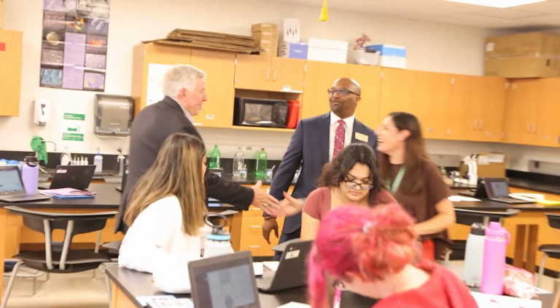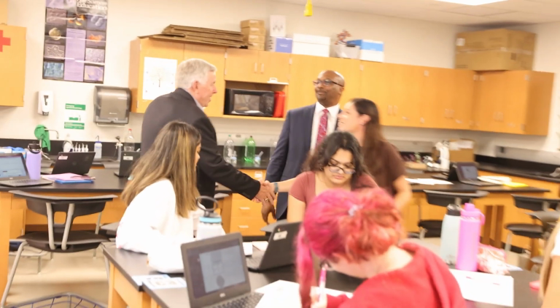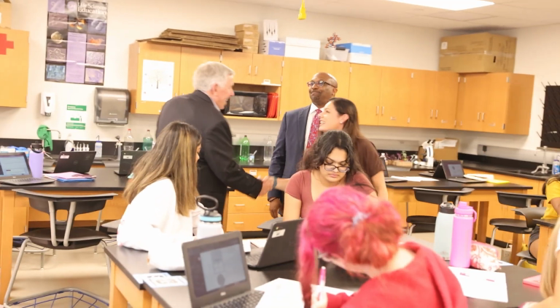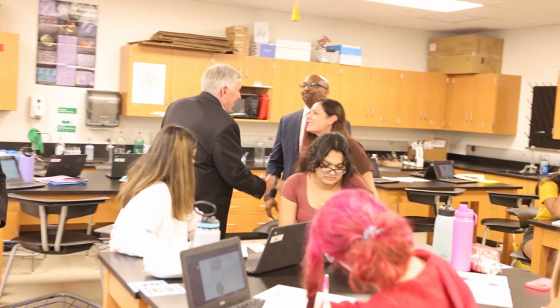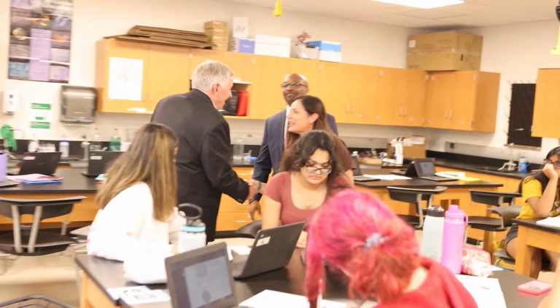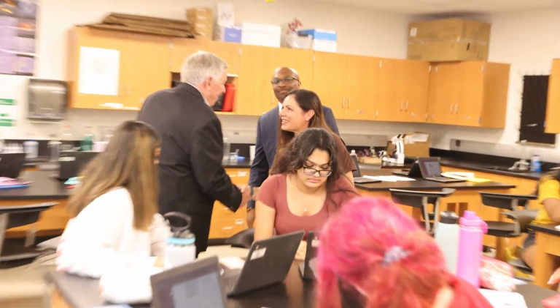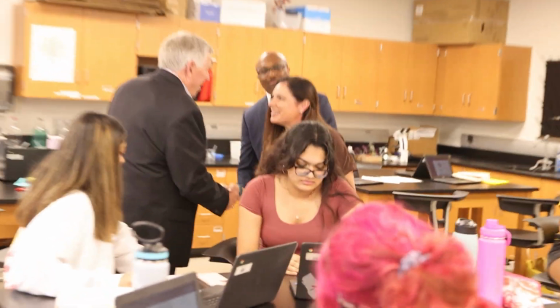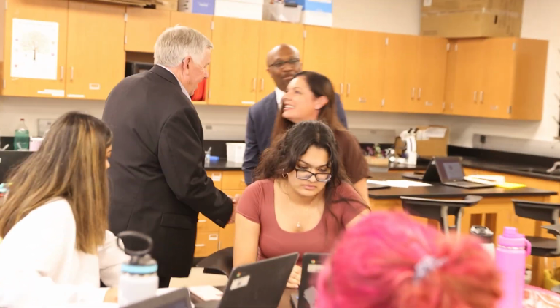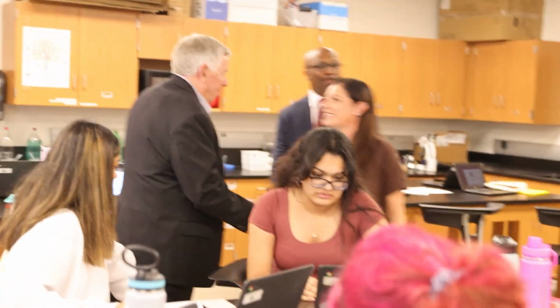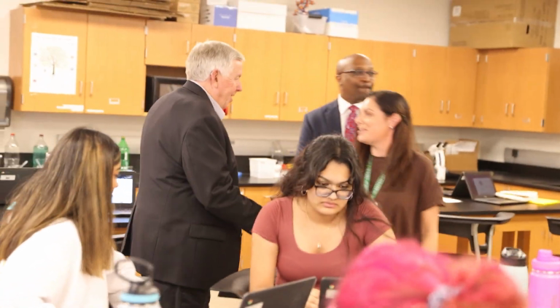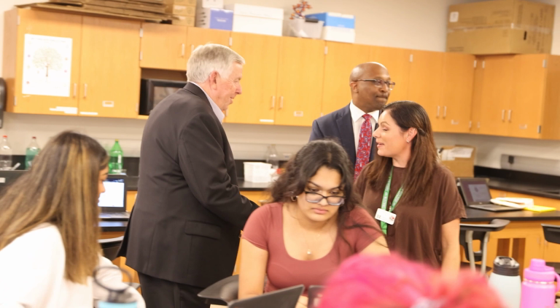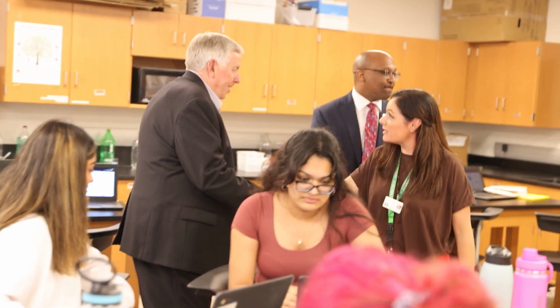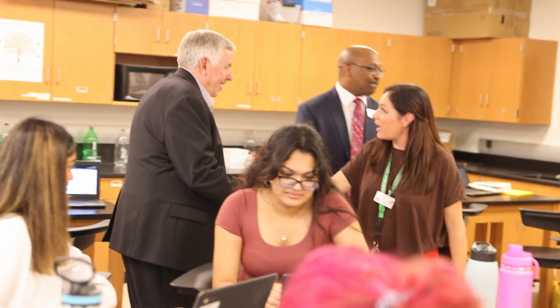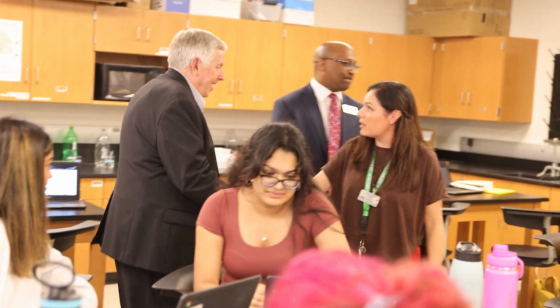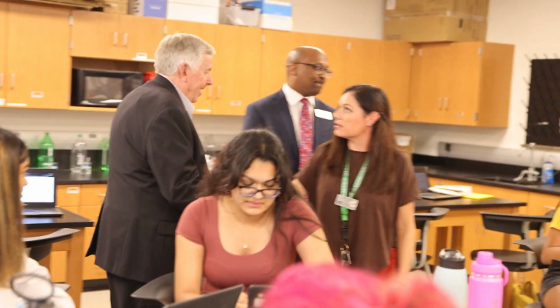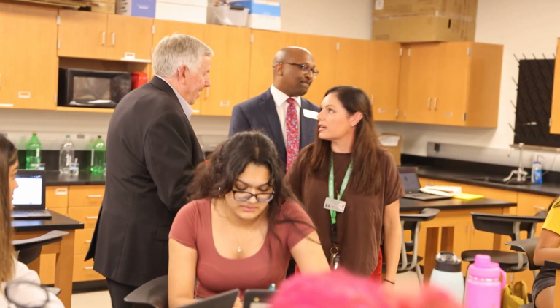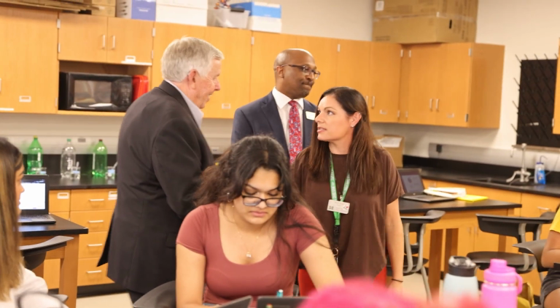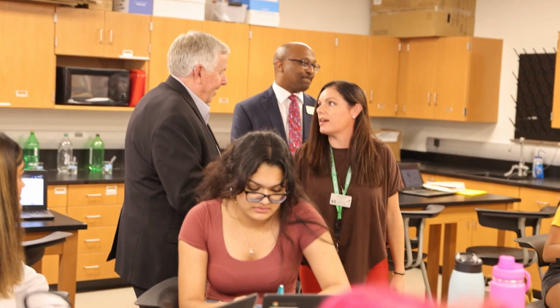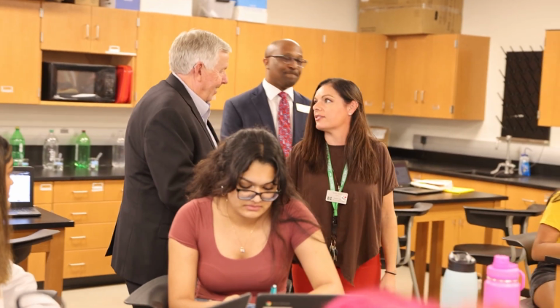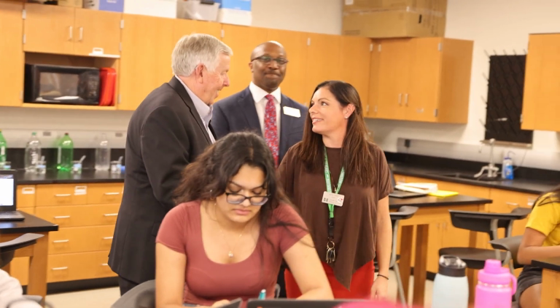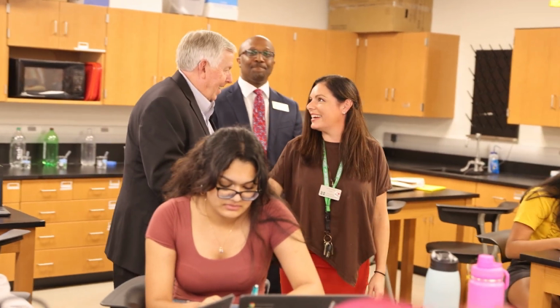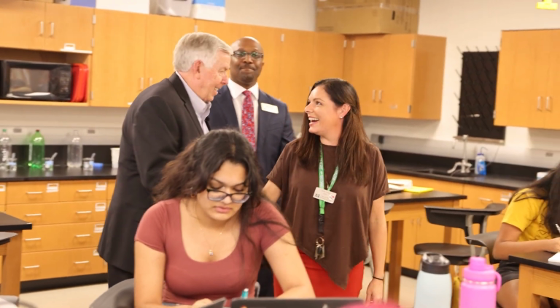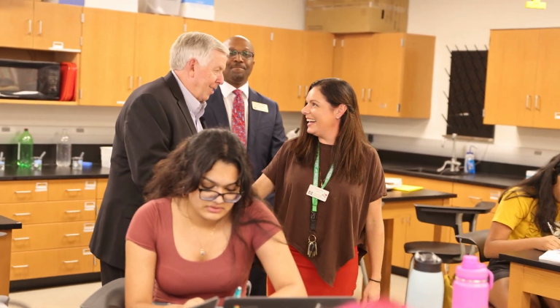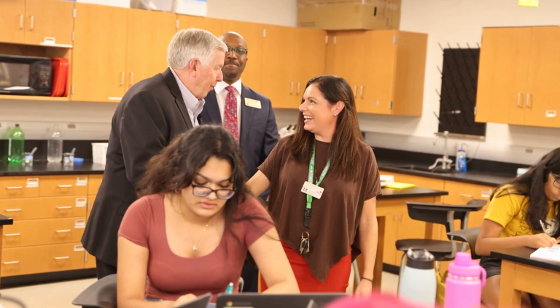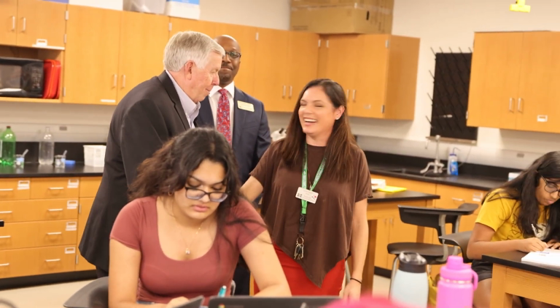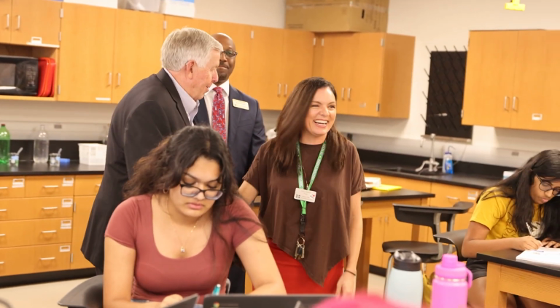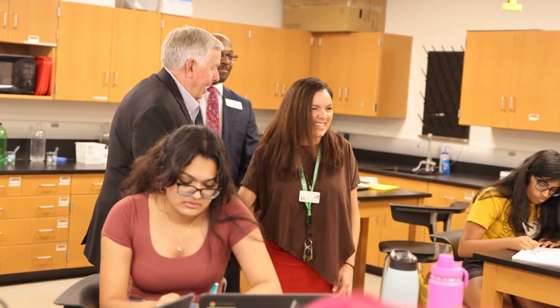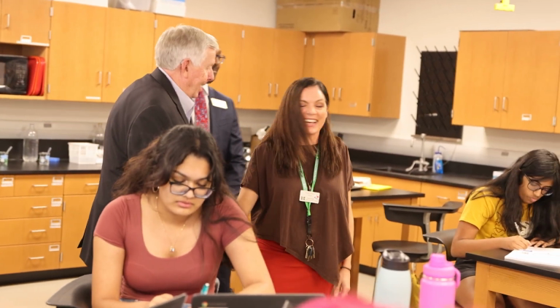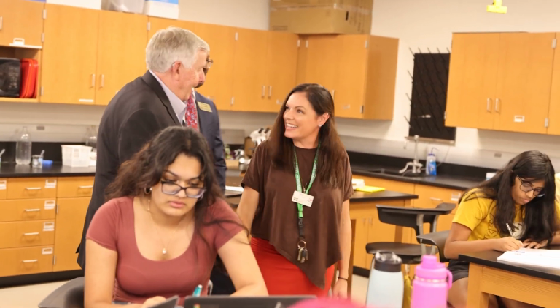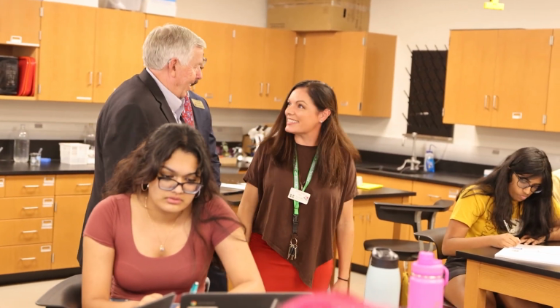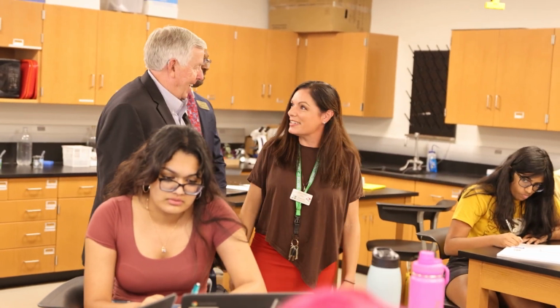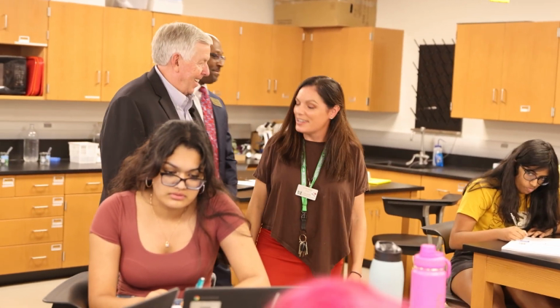How are you today? Nice to meet you. Very nice to meet you. Welcome to biomedical science class. Okay, that sounds awfully important, I can tell you that right now.